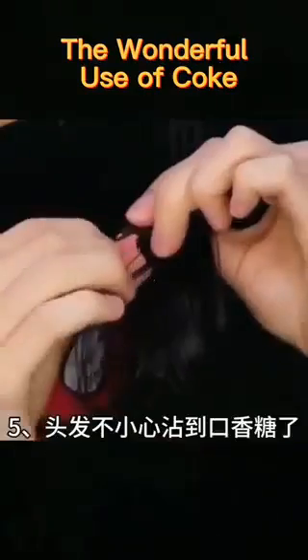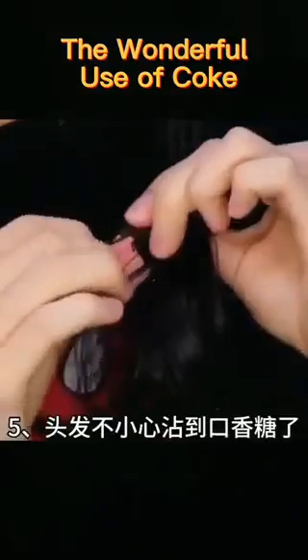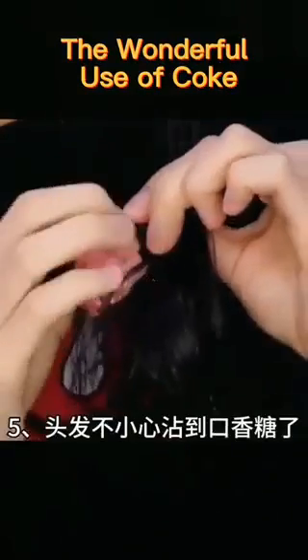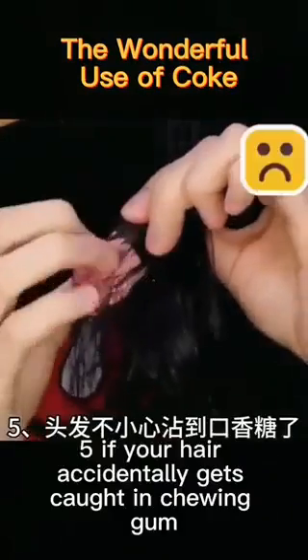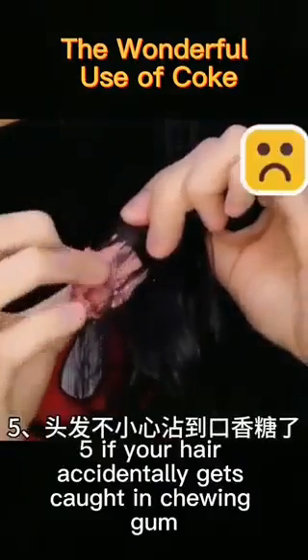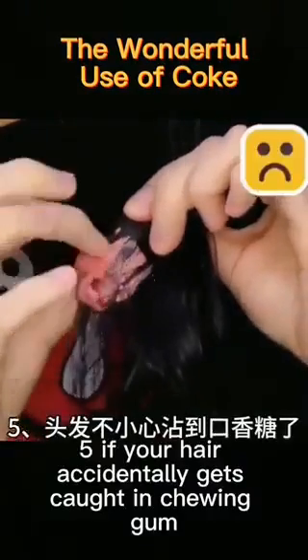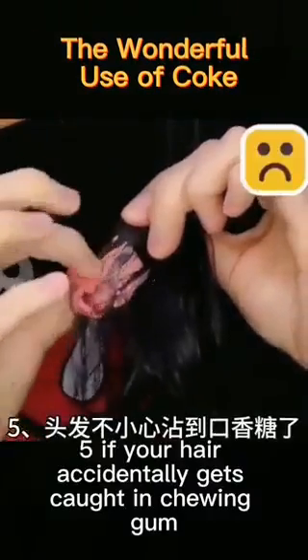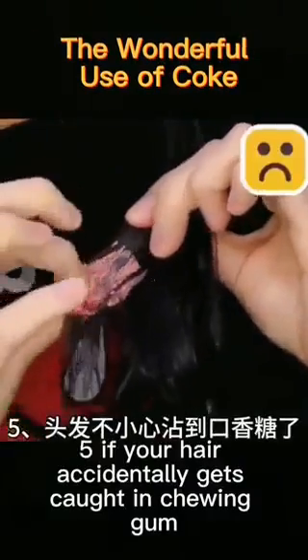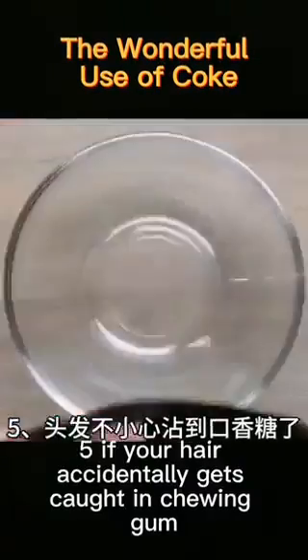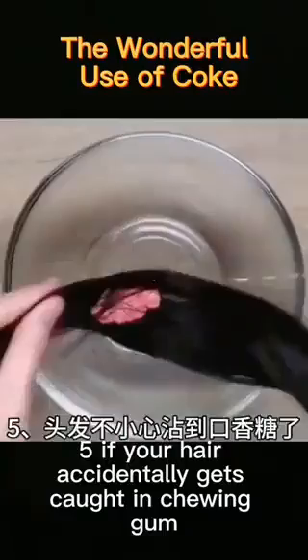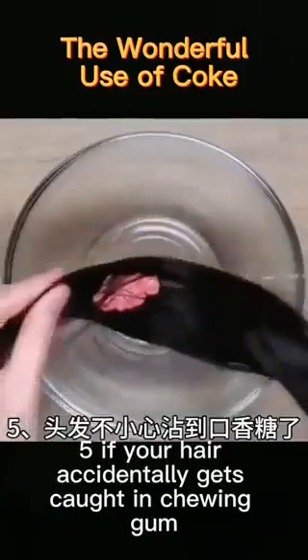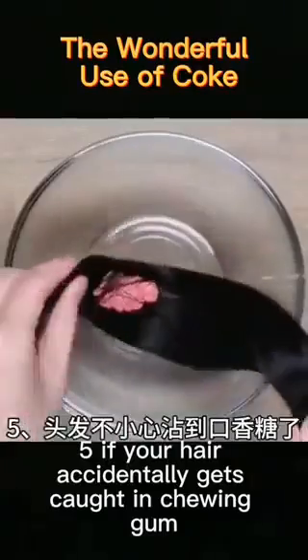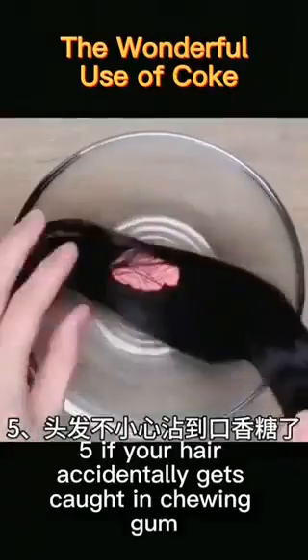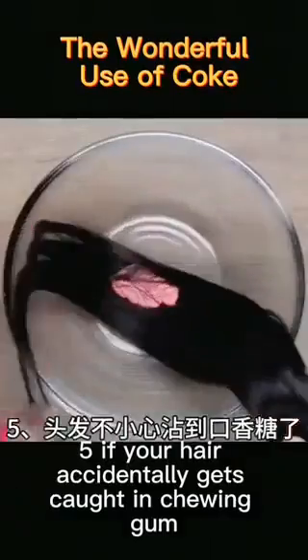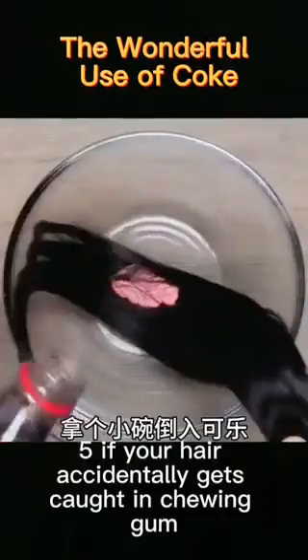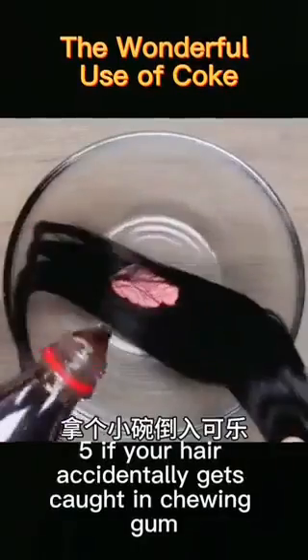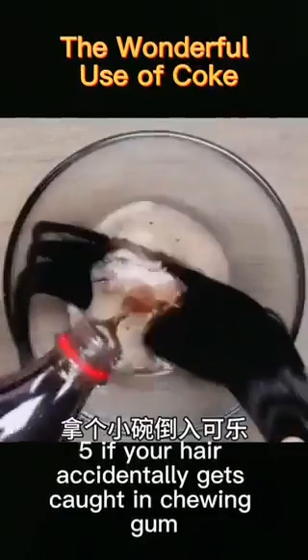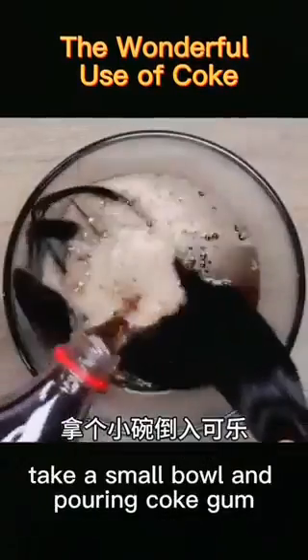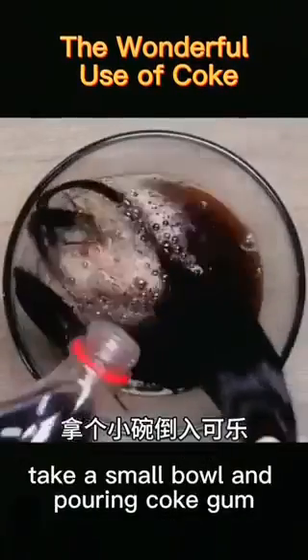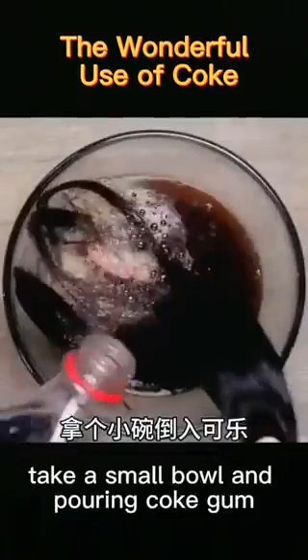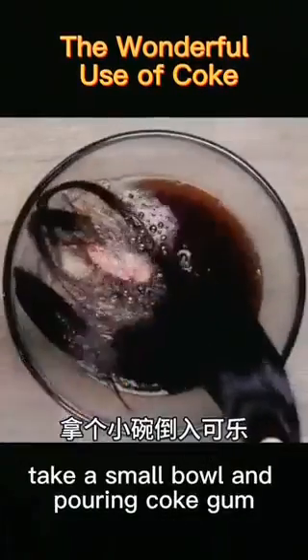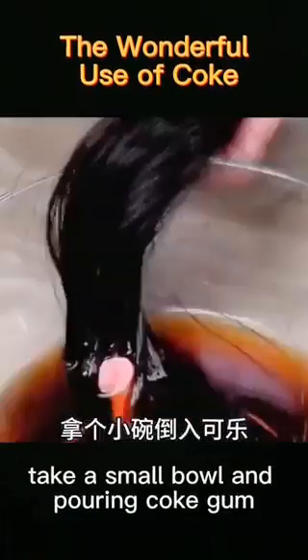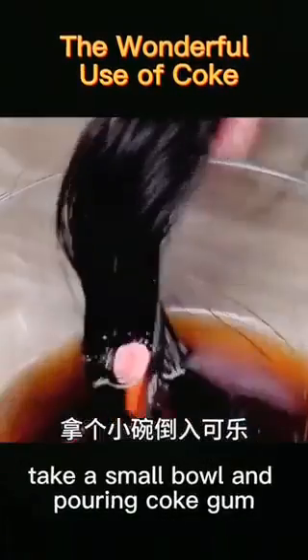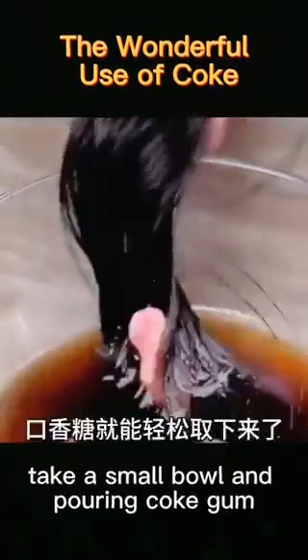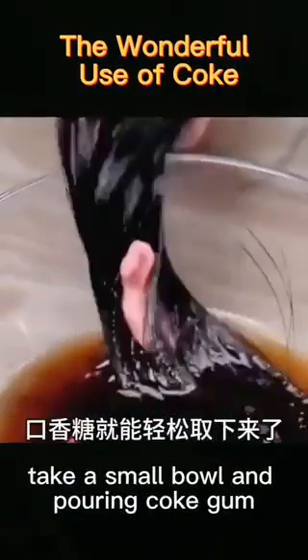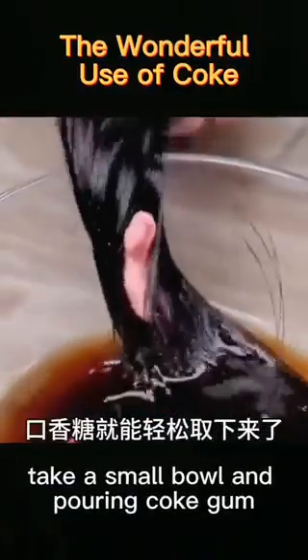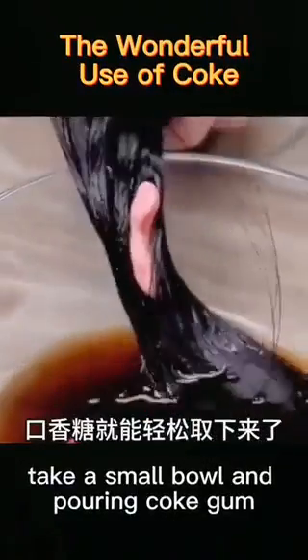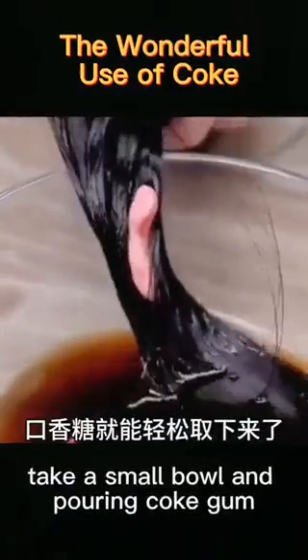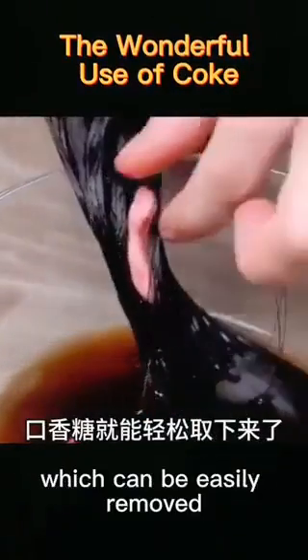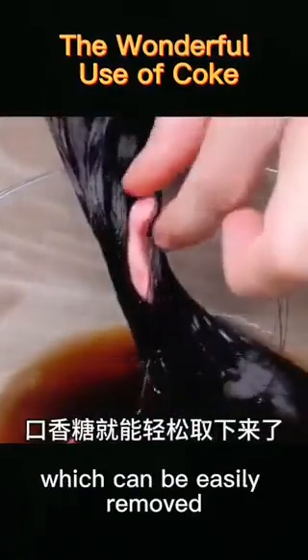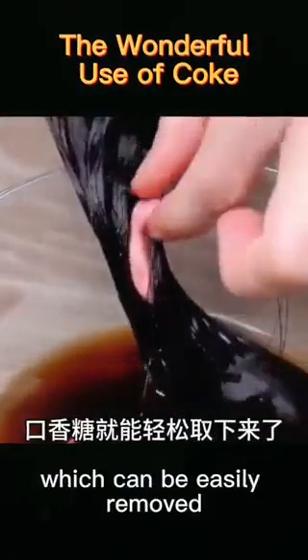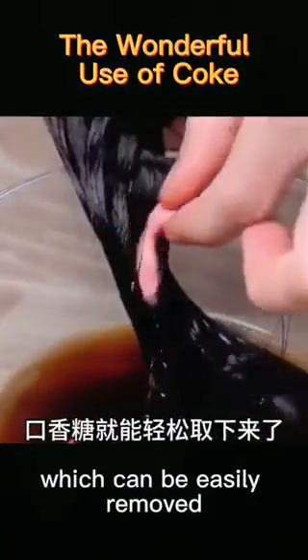5. If your hair accidentally gets caught in chewing gum, take a small bowl and pour in coke — the gum can be easily removed.